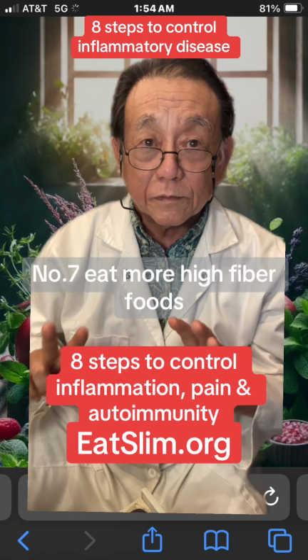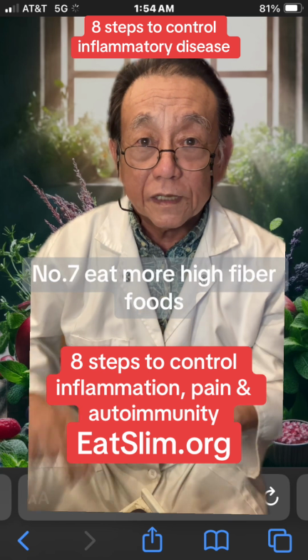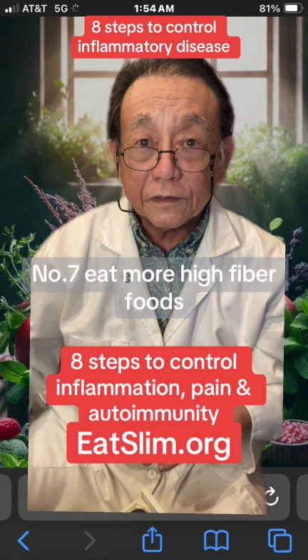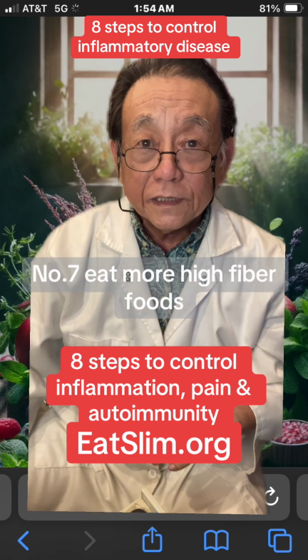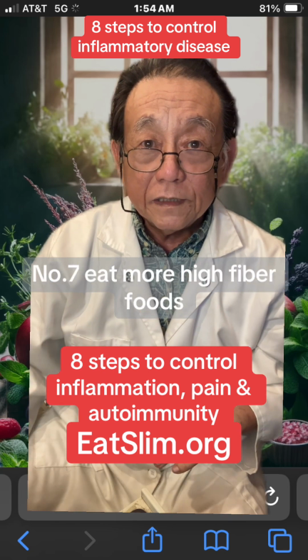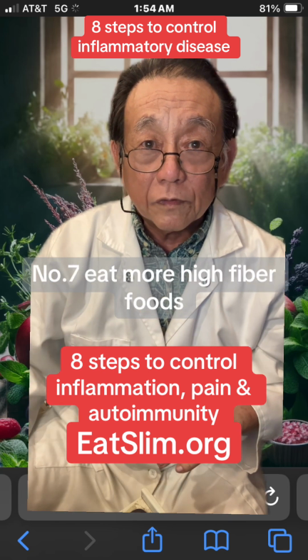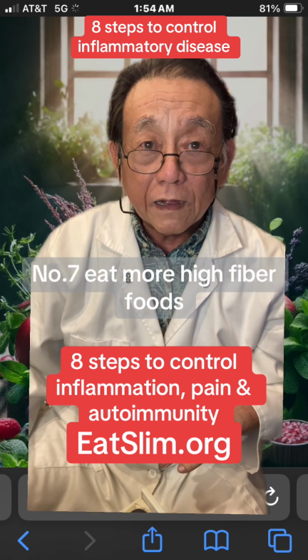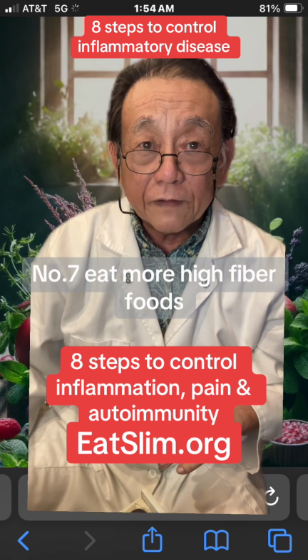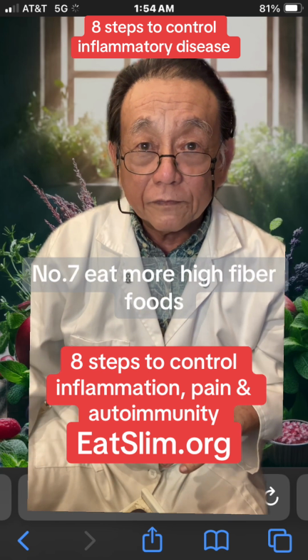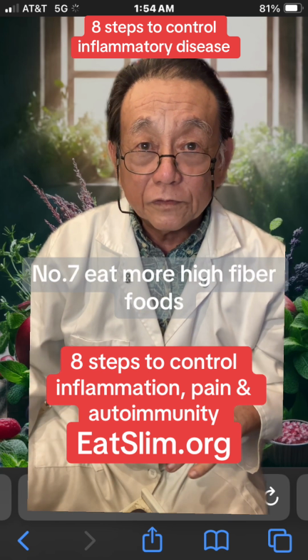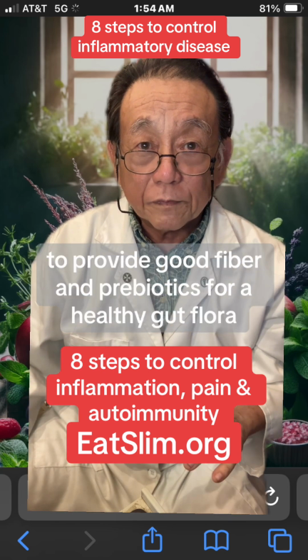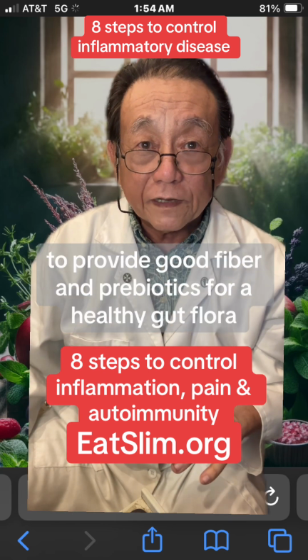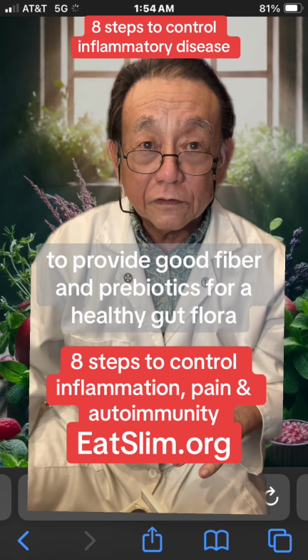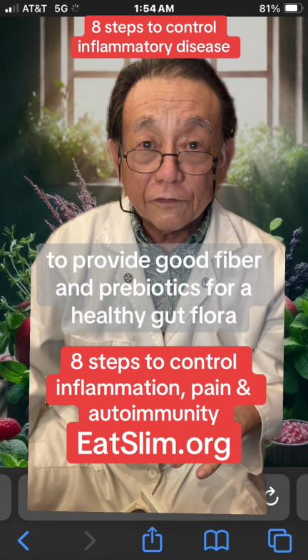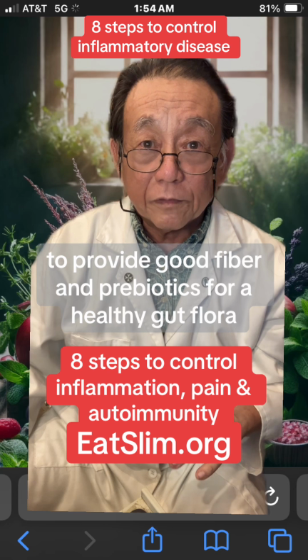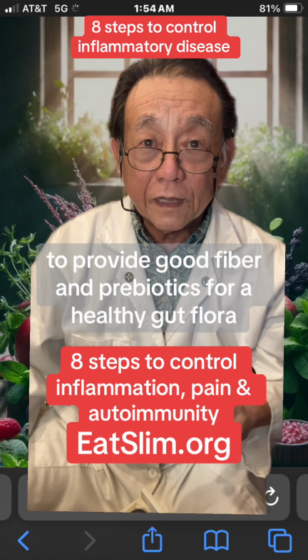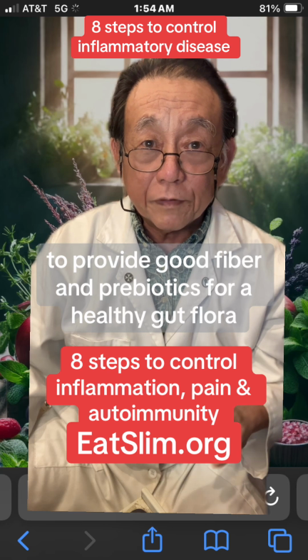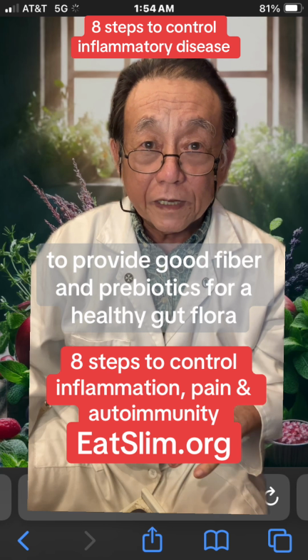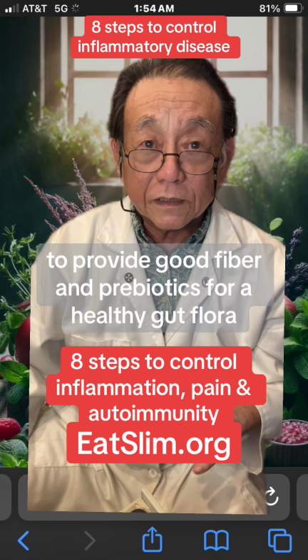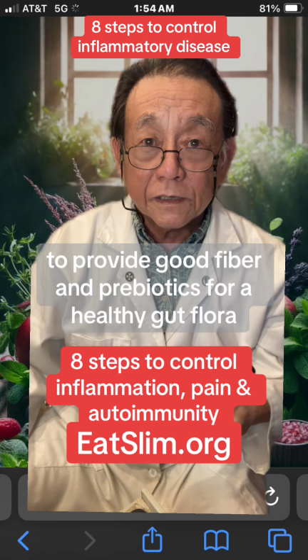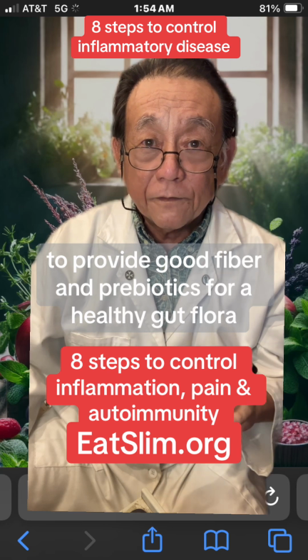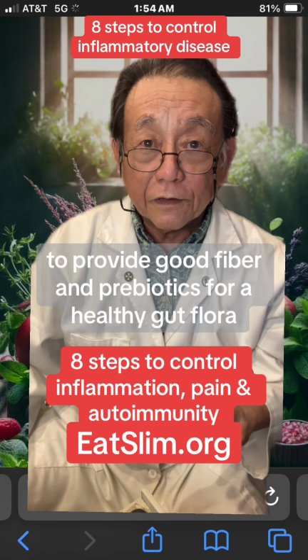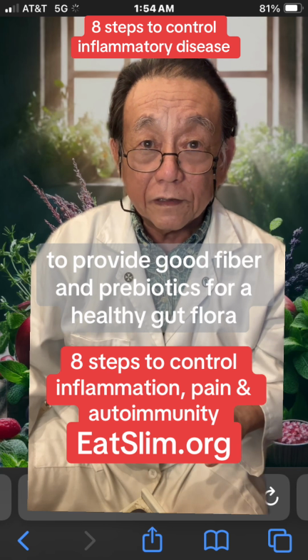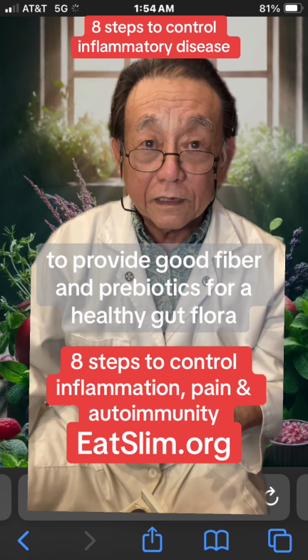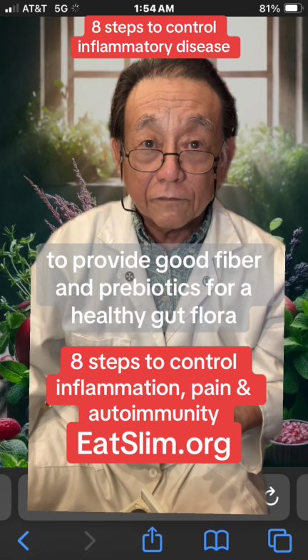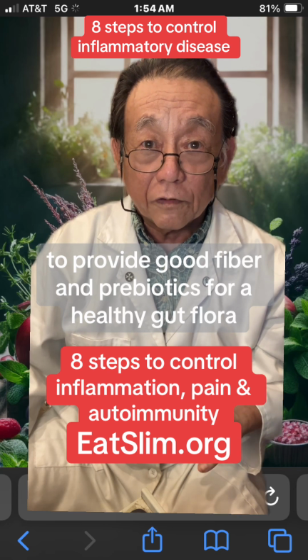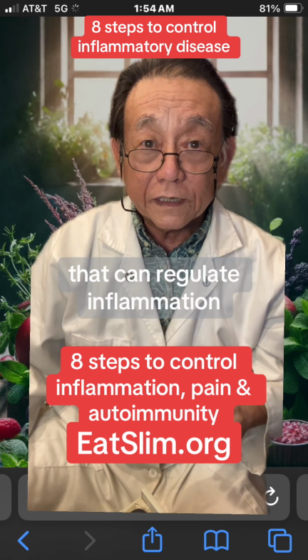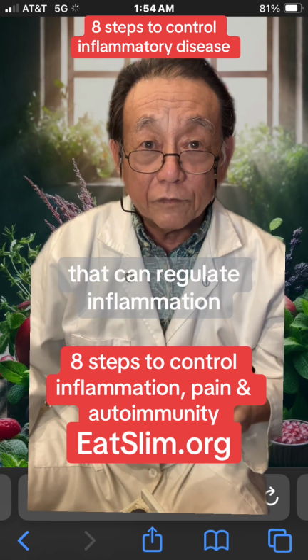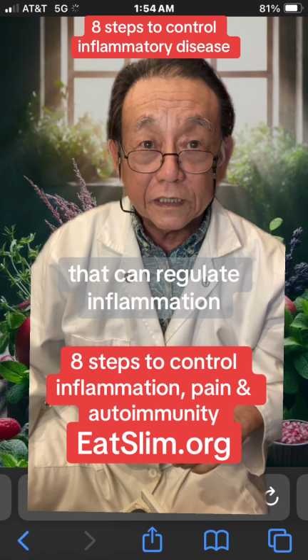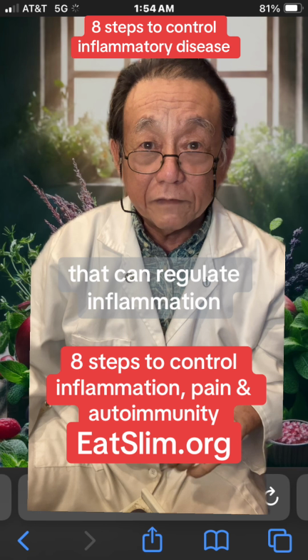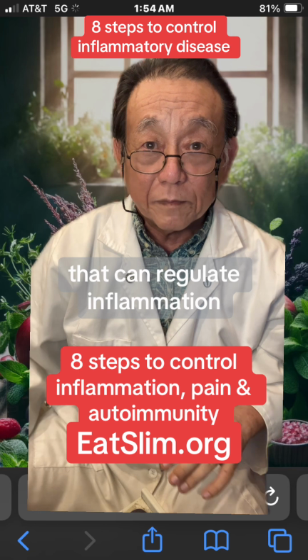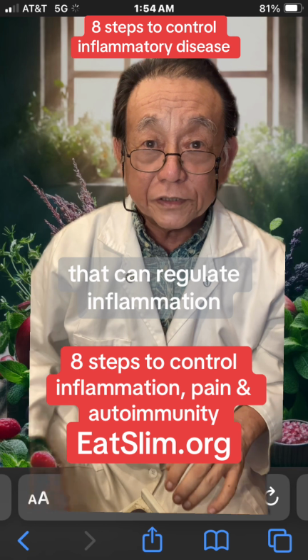7. Eat more high-fiber foods to provide good fiber and prebiotics for a healthy gut flora that can regulate inflammation.